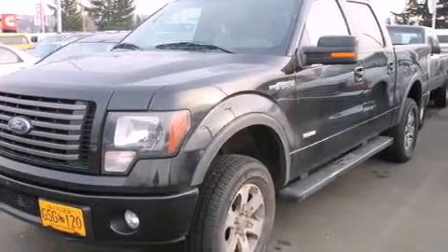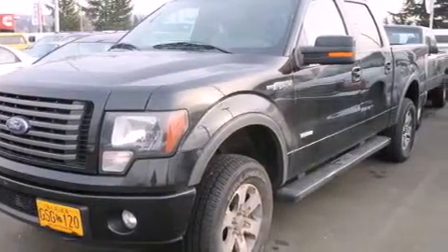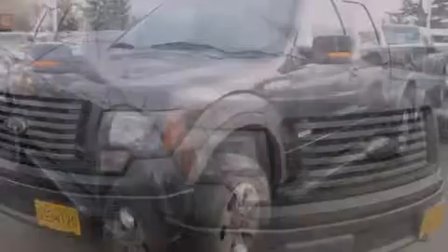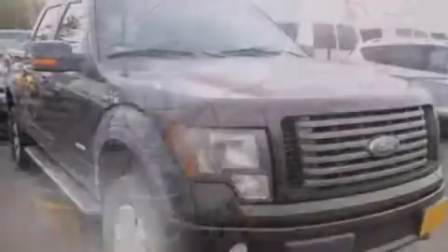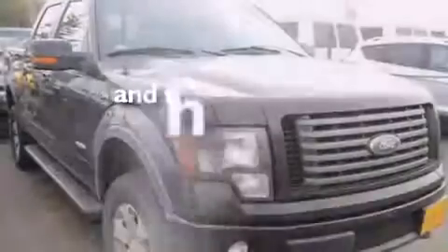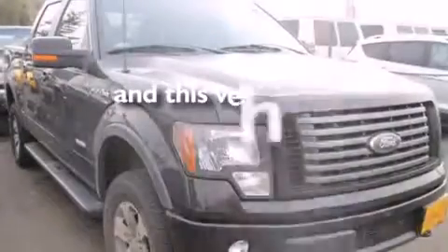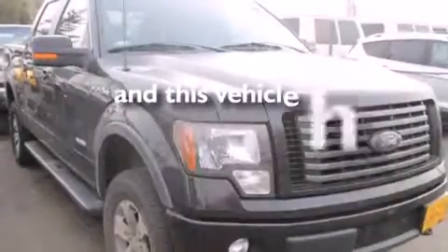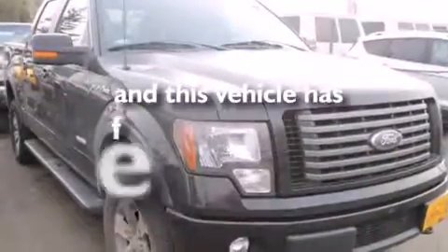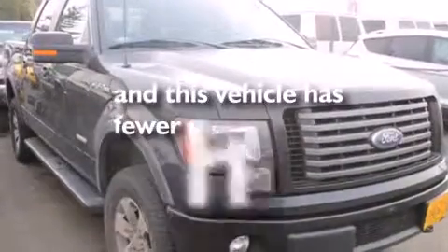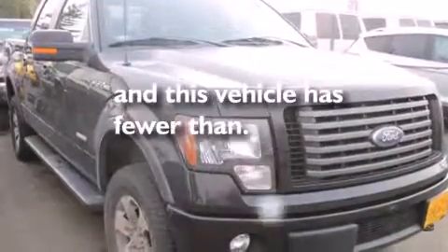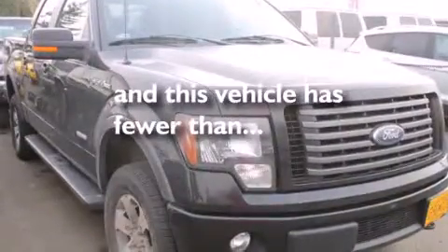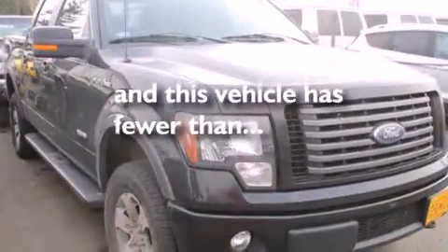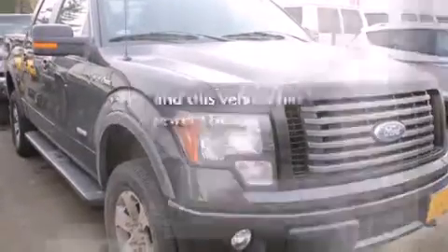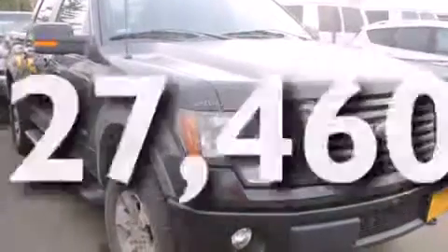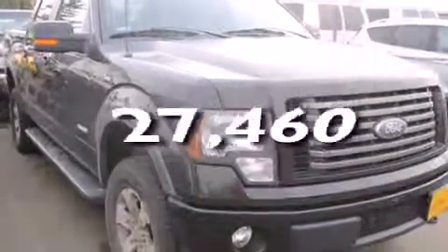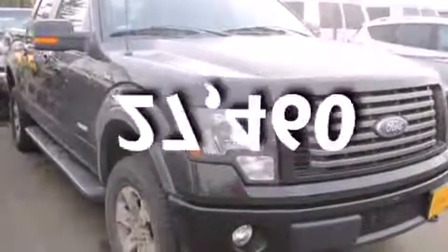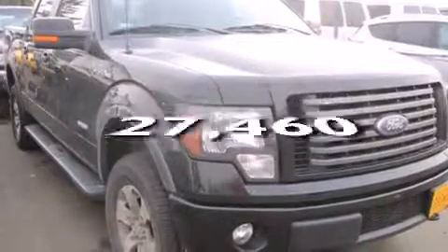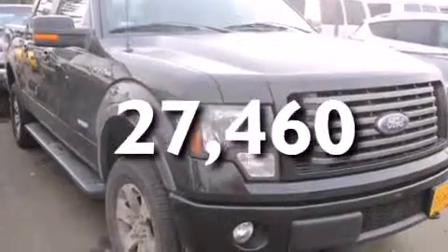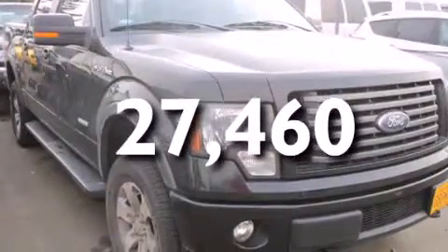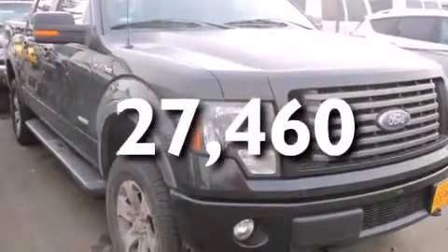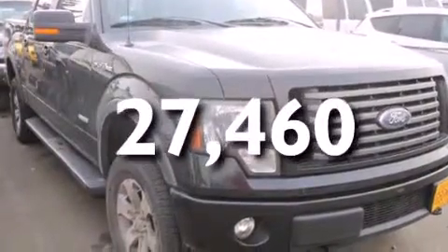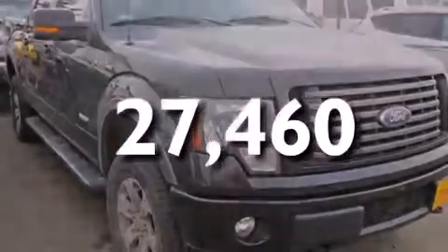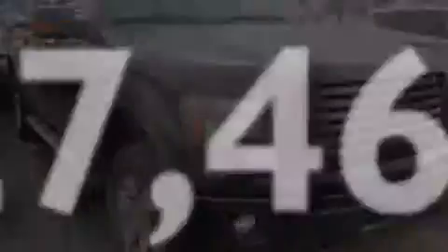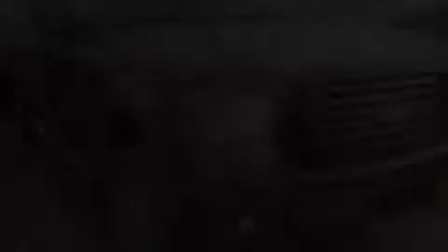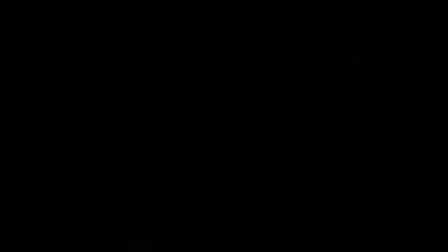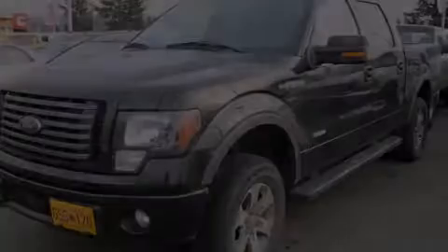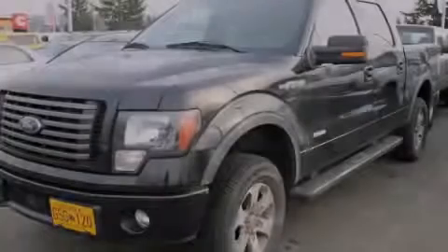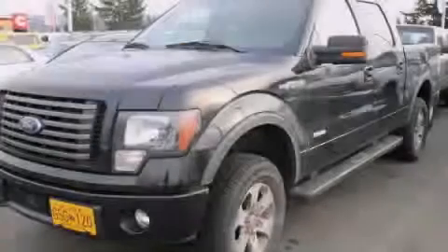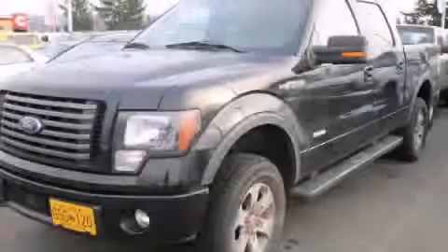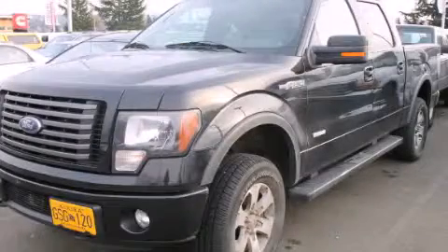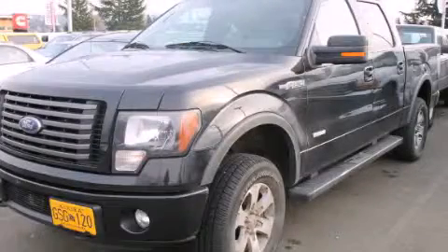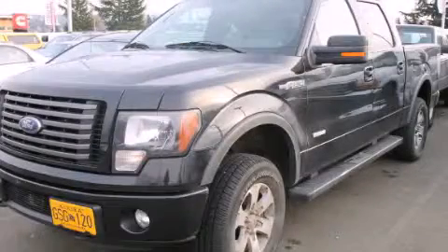This vehicle has less than 28,000 miles. We invite you to contact us today to learn more about this vehicle.